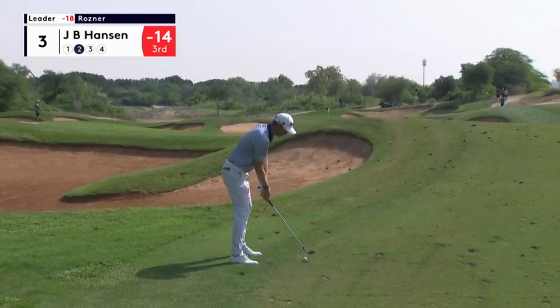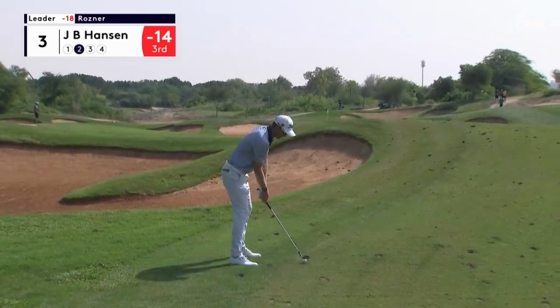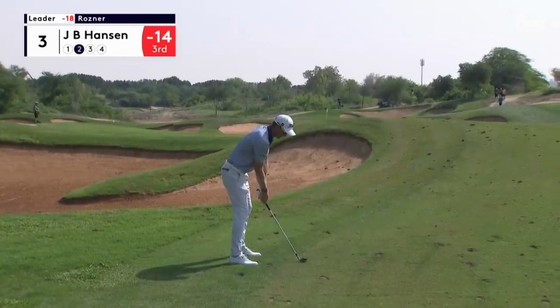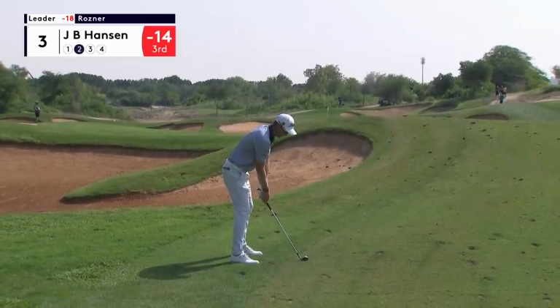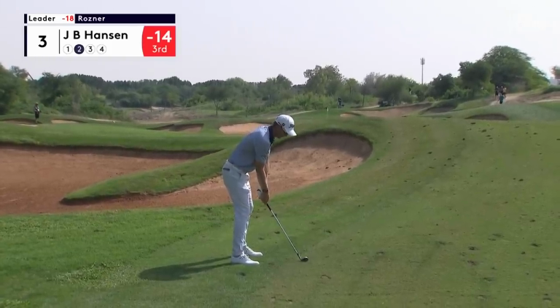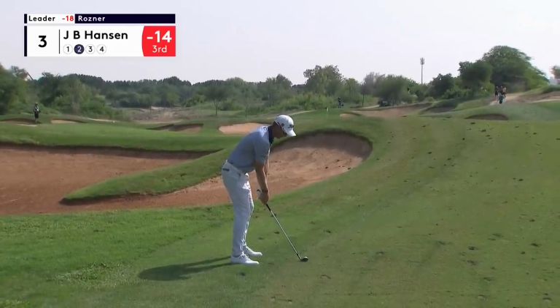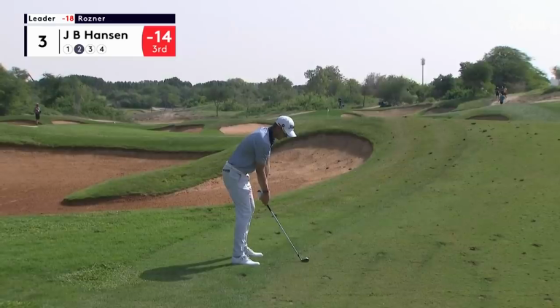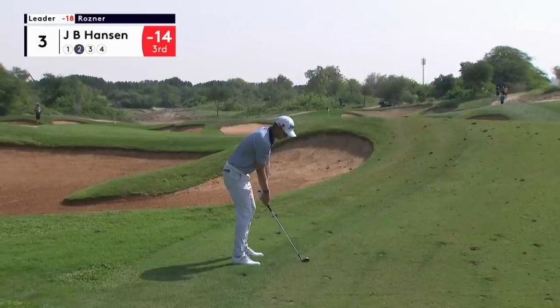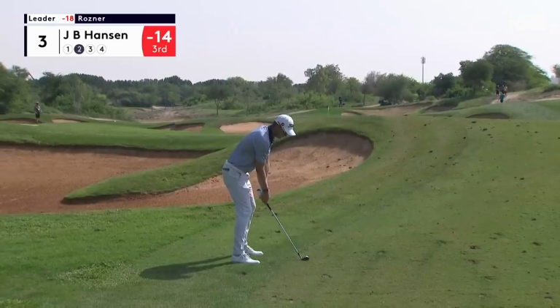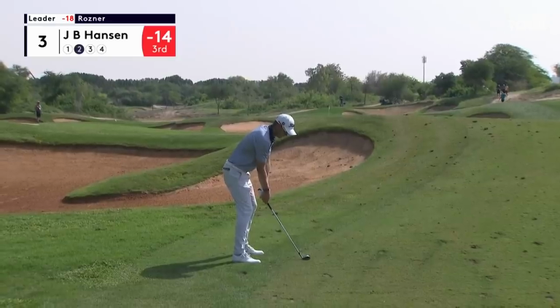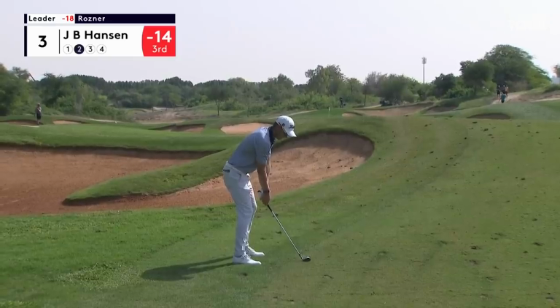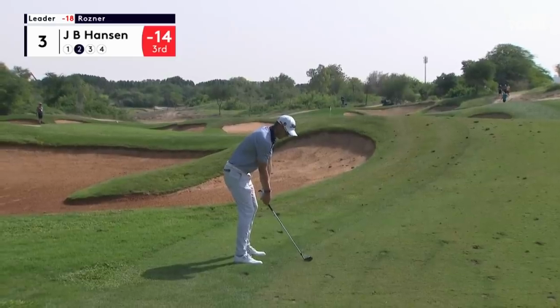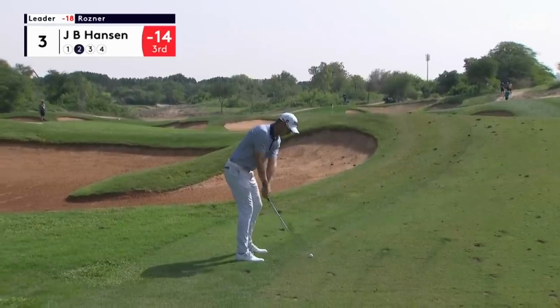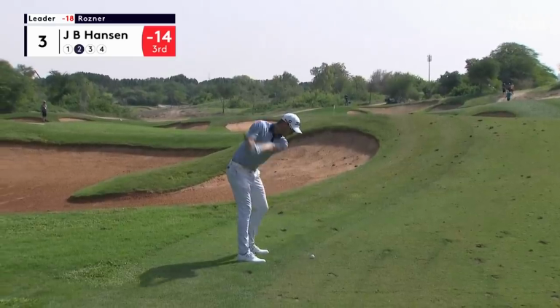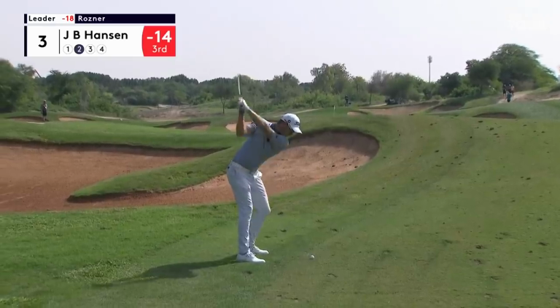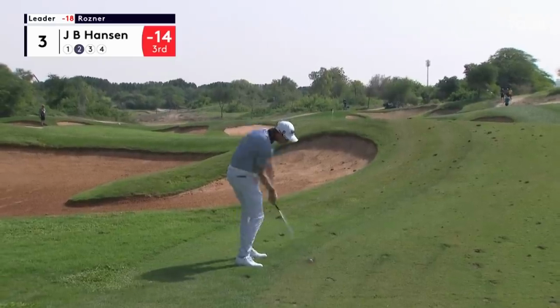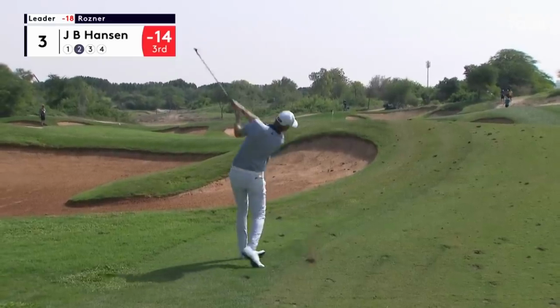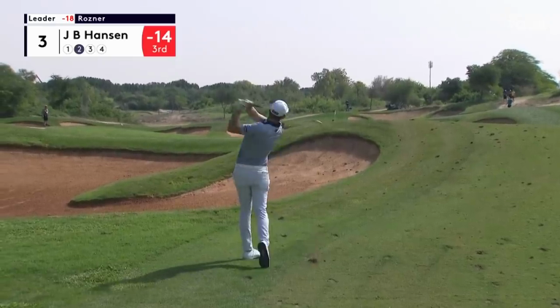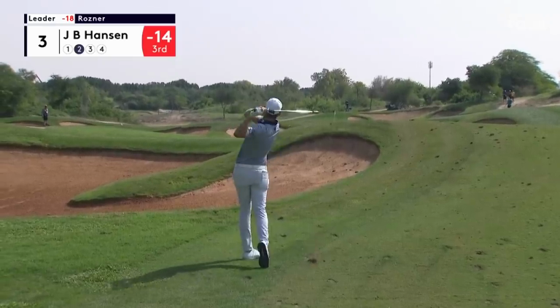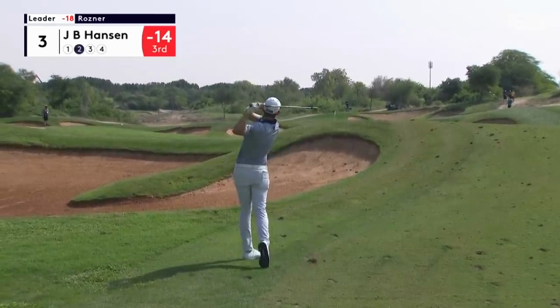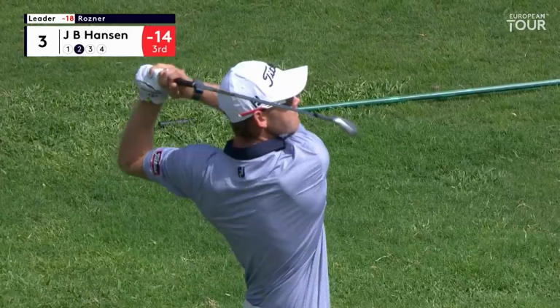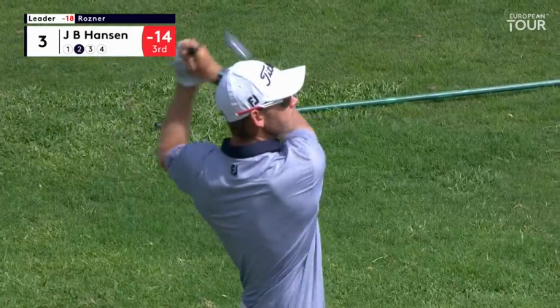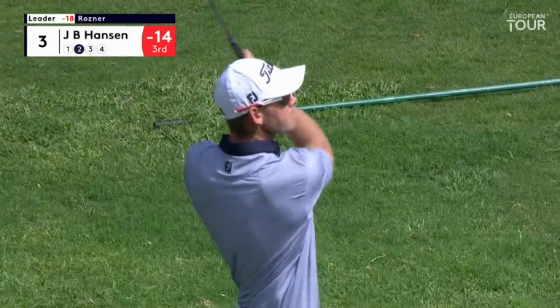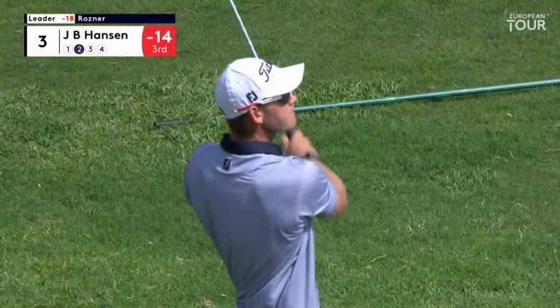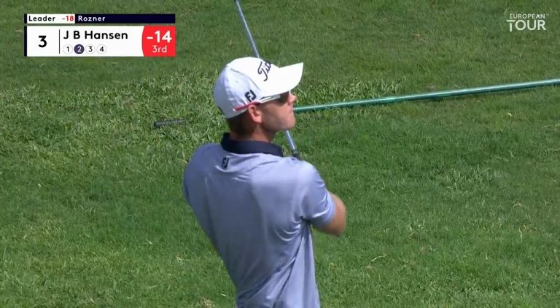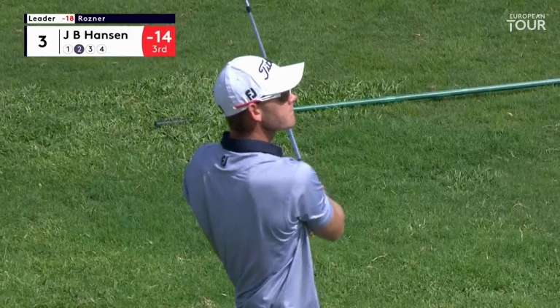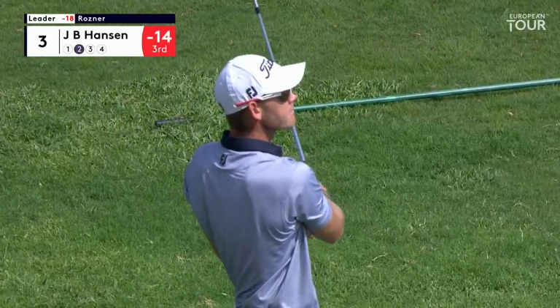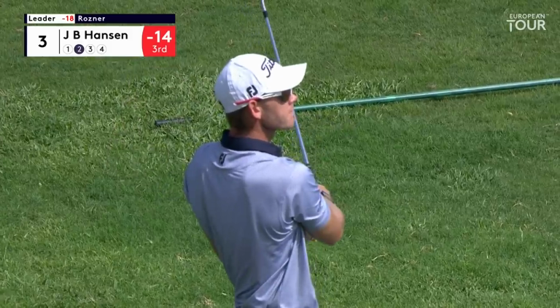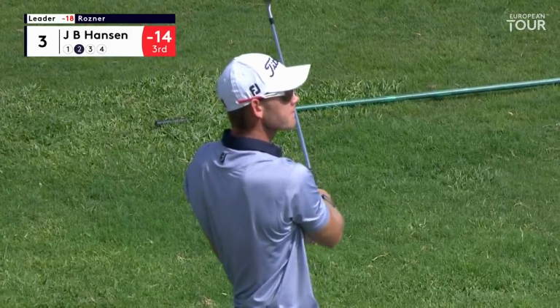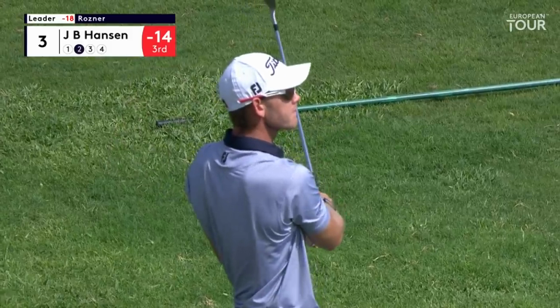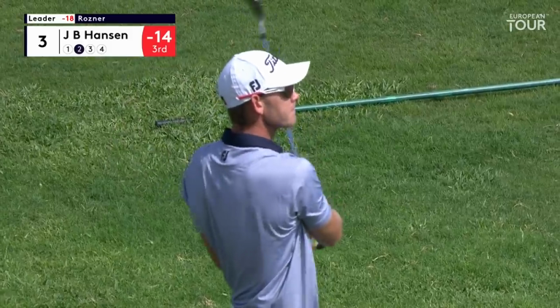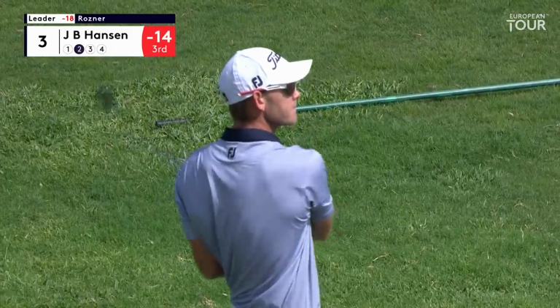JB five yards closer, trying to get the same result. Just a wedge. Got at it full, so he's trying to put some spin on this one.